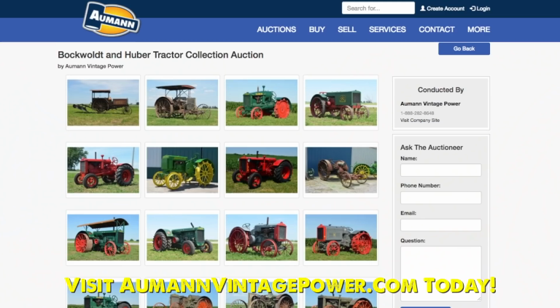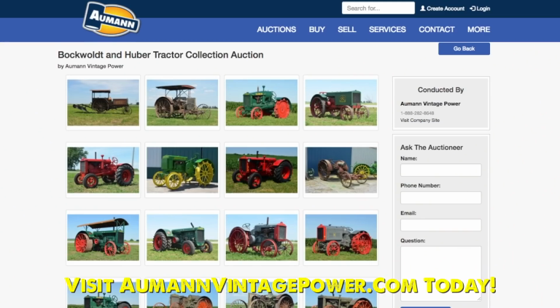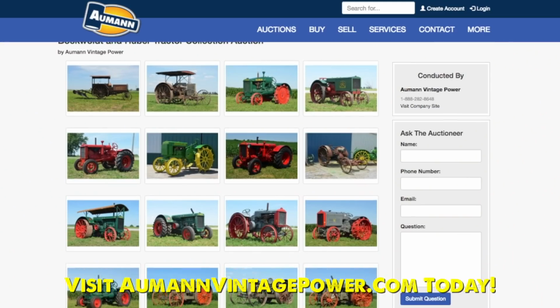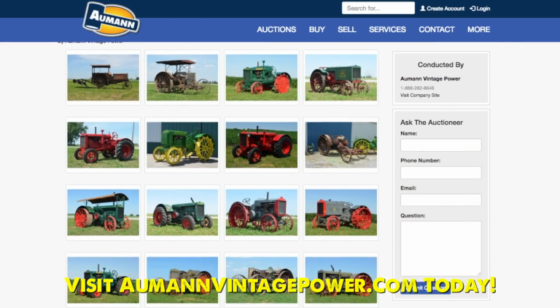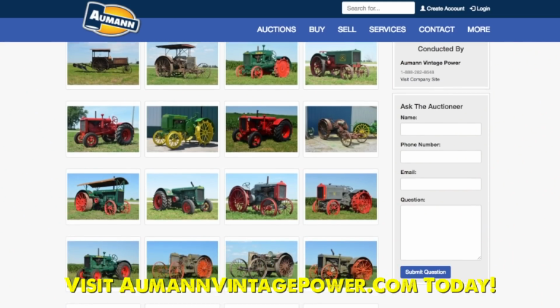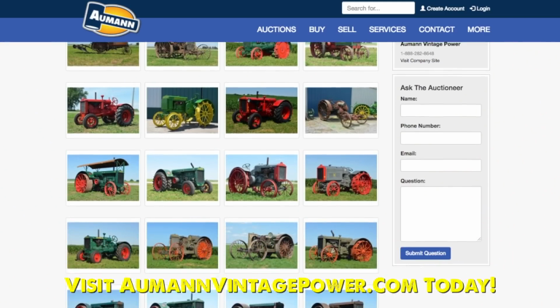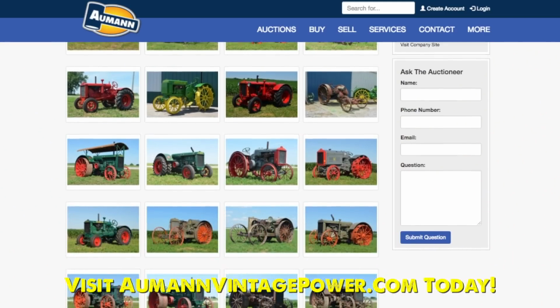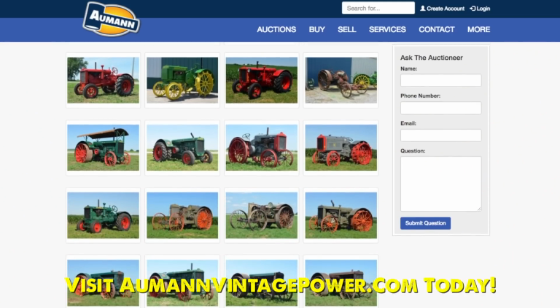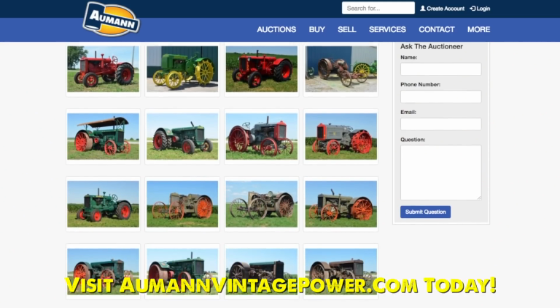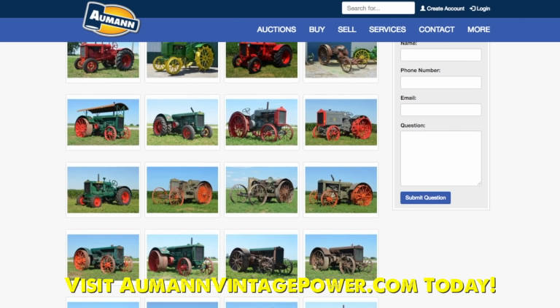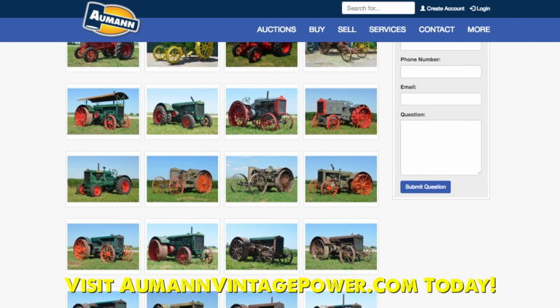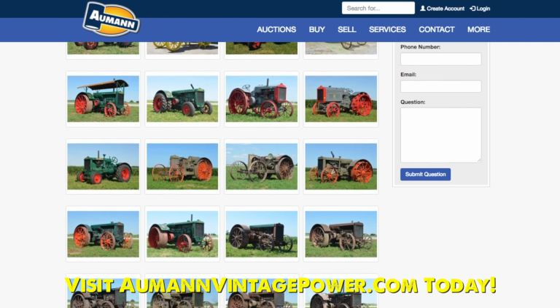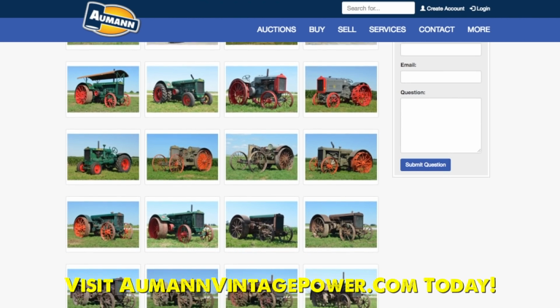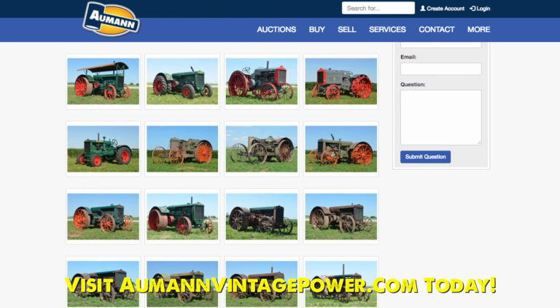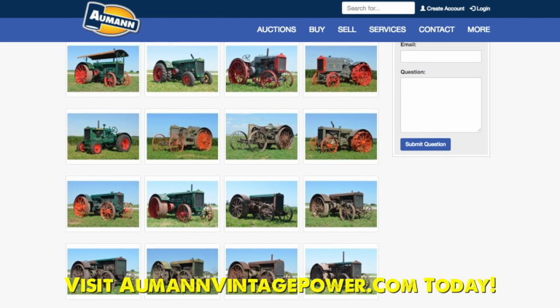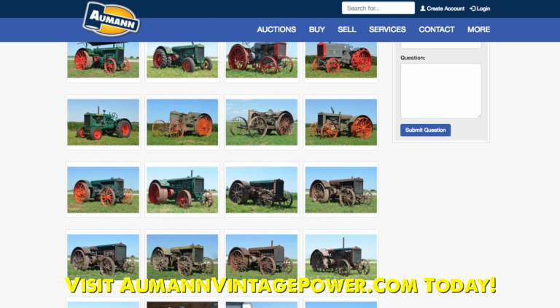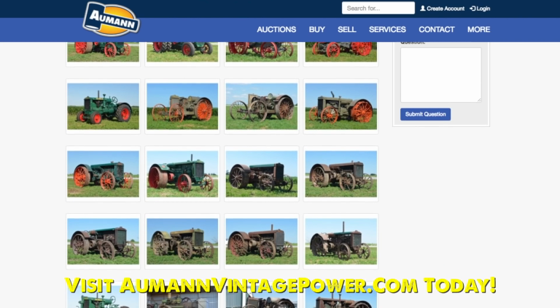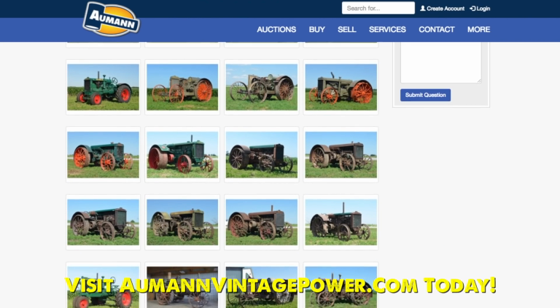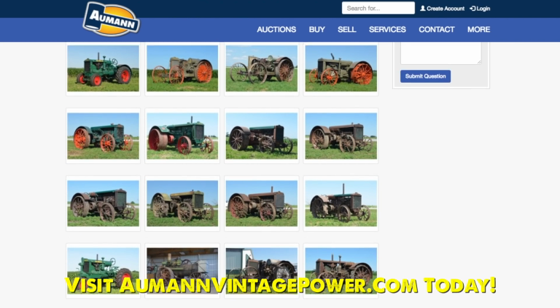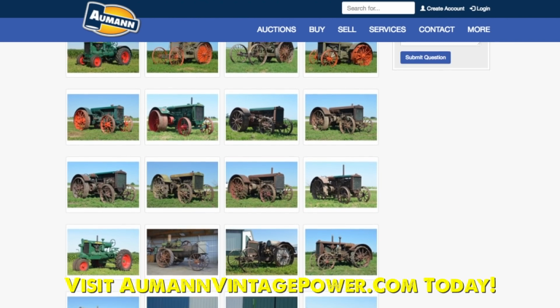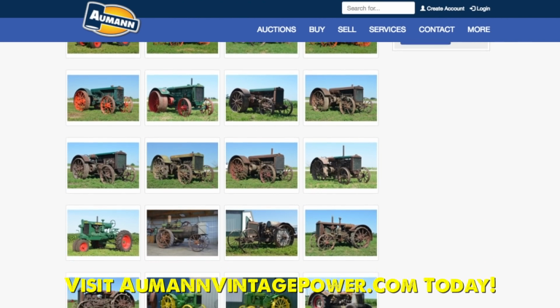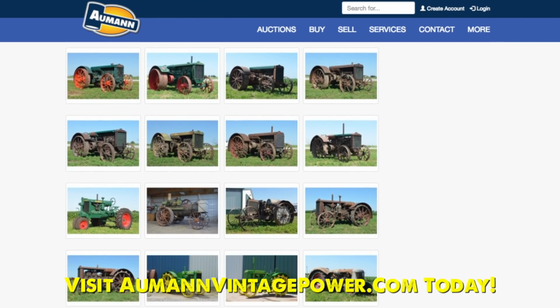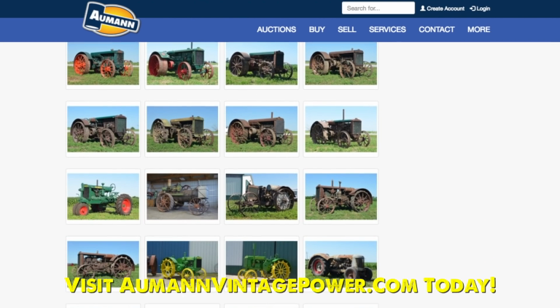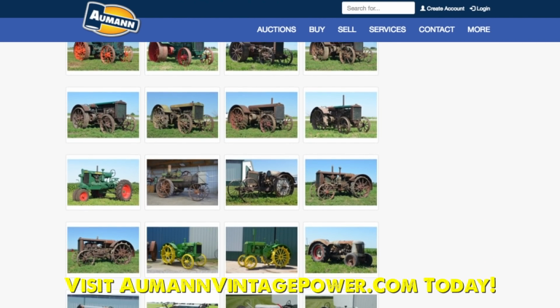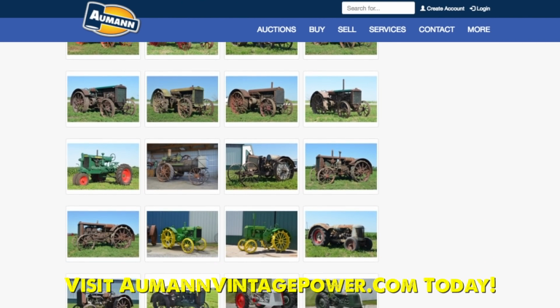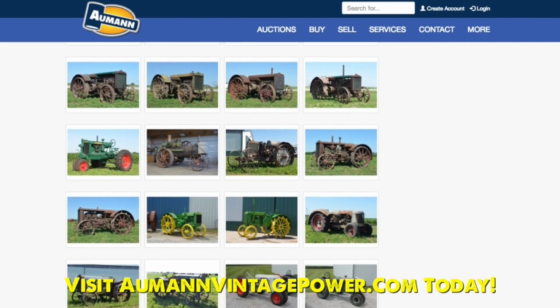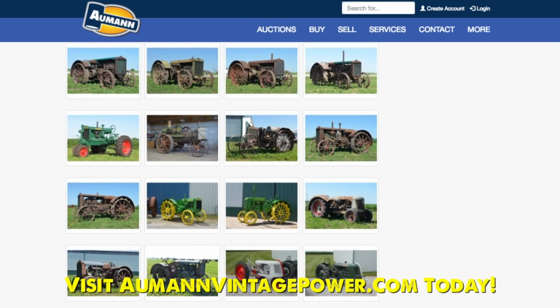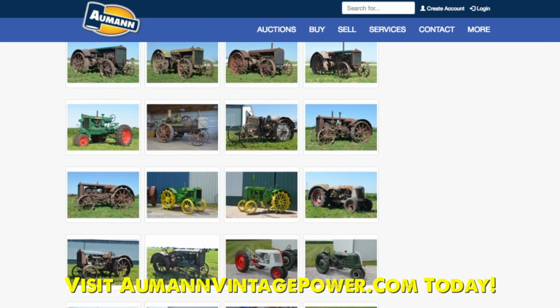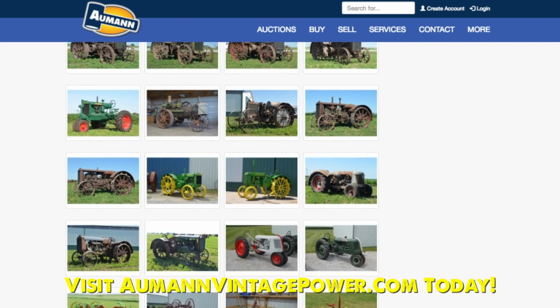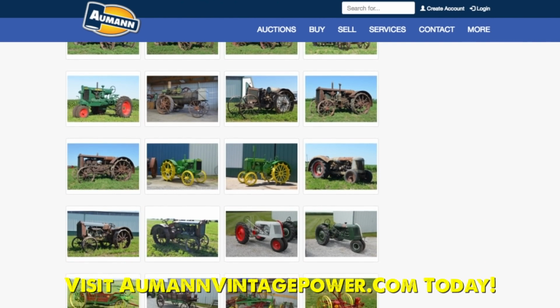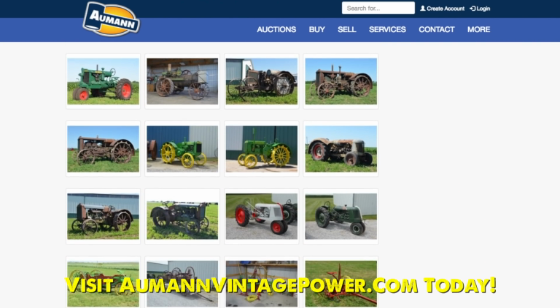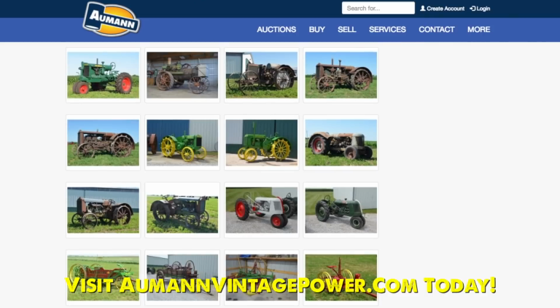To see more videos with Dick Bockwell and Don Huber, and for more information about this upcoming auction, visit AllmanVintagePower.com.